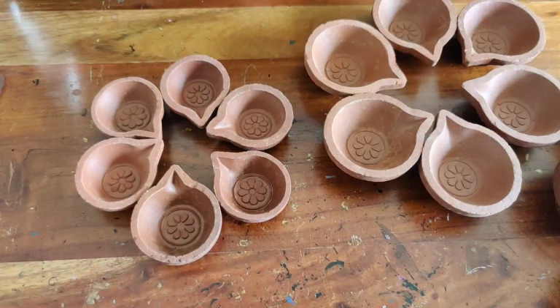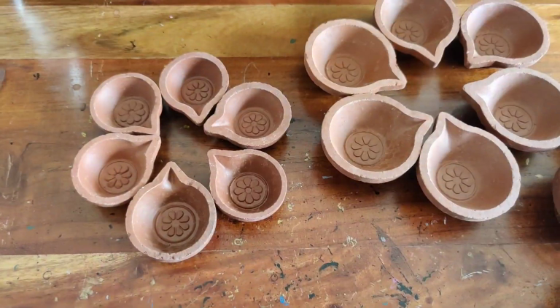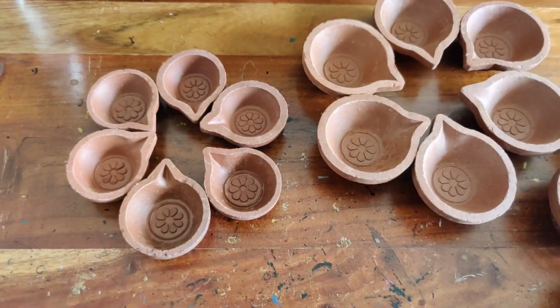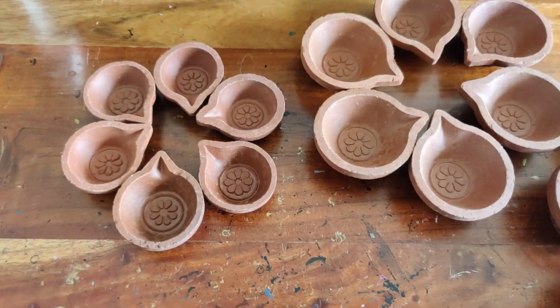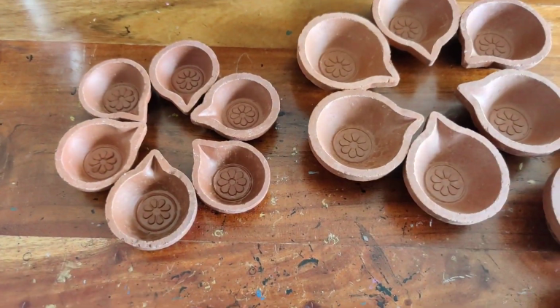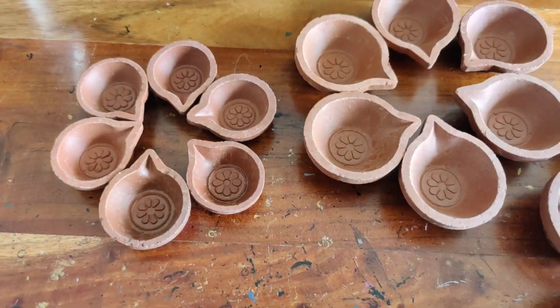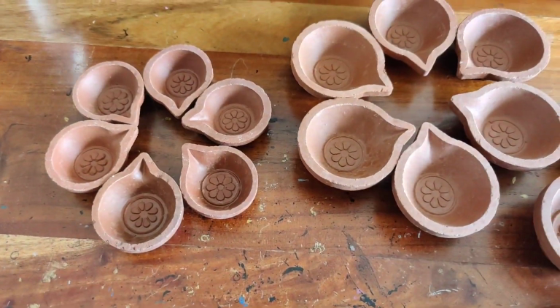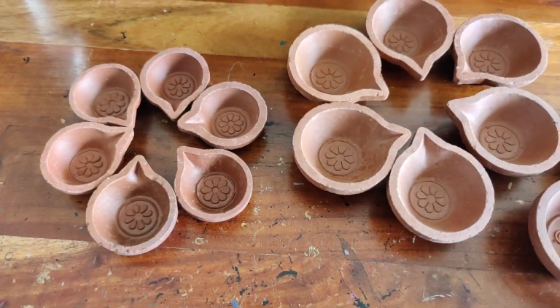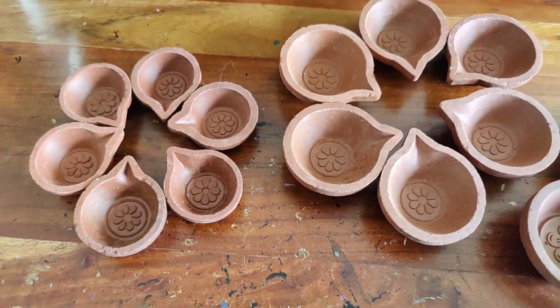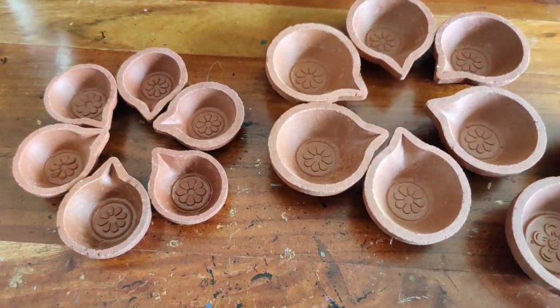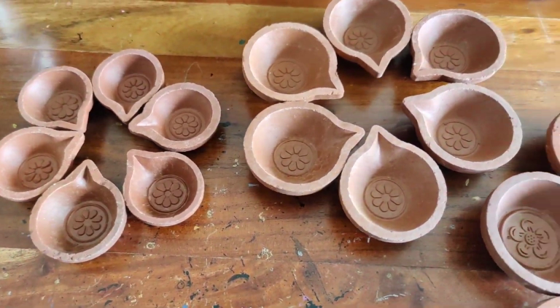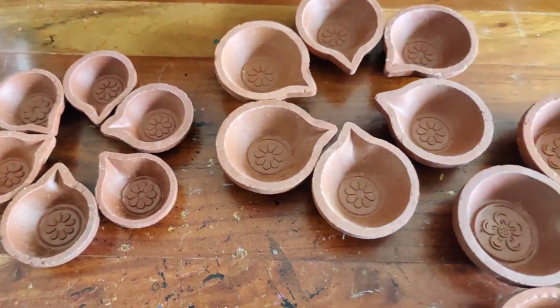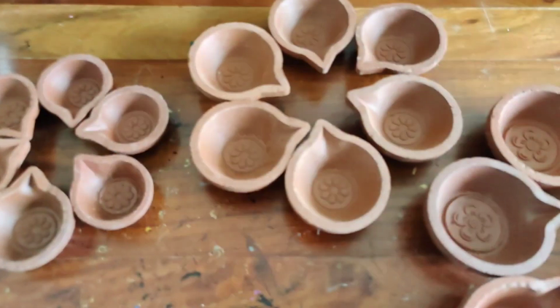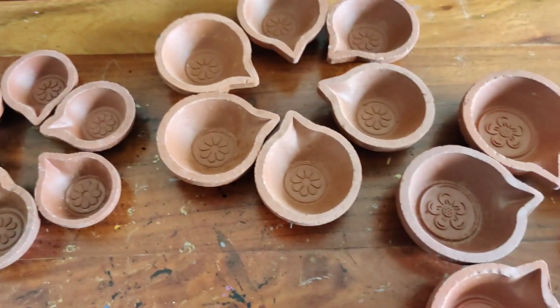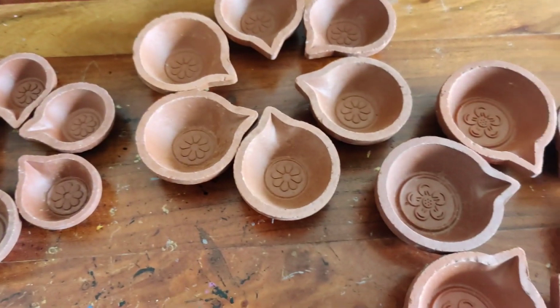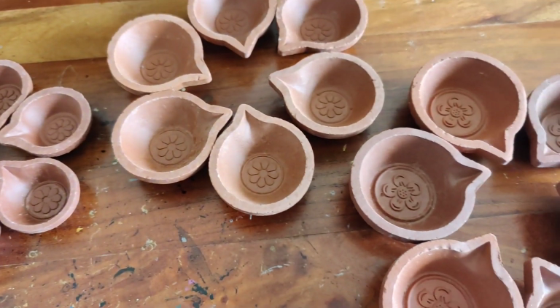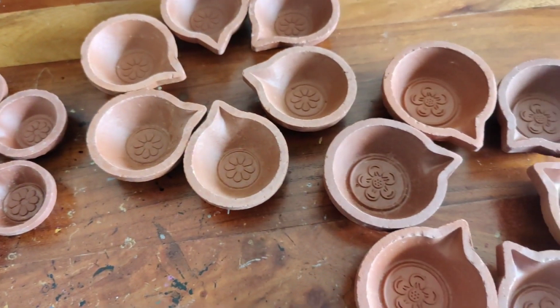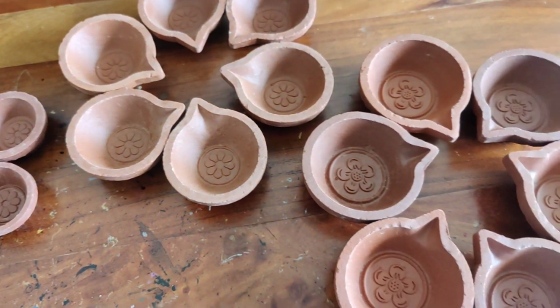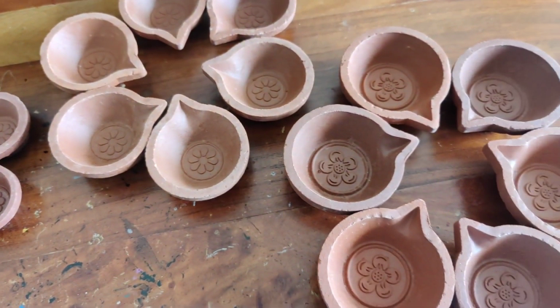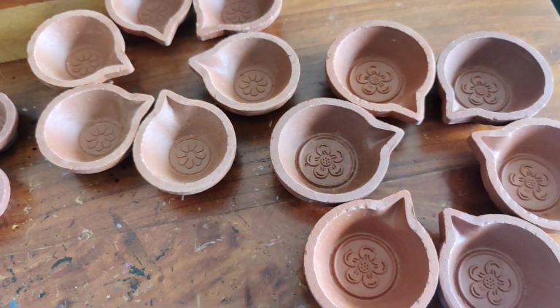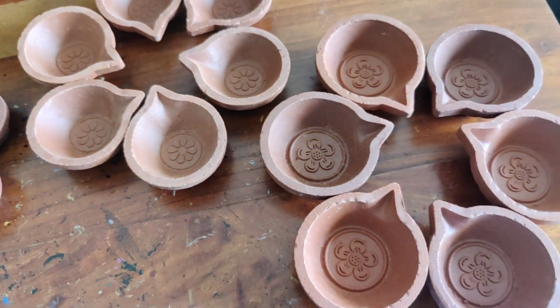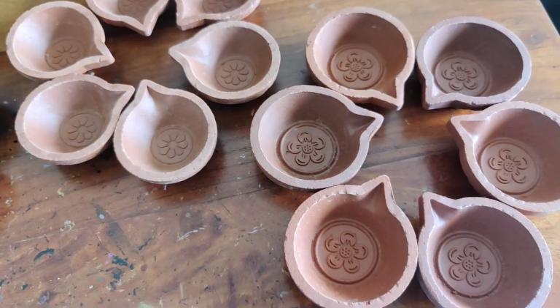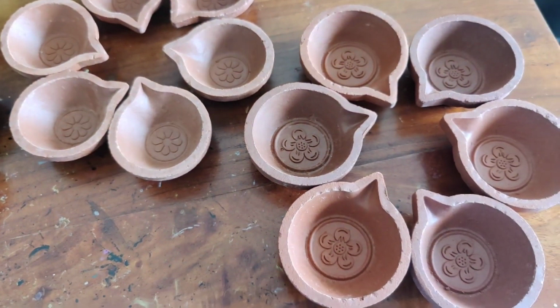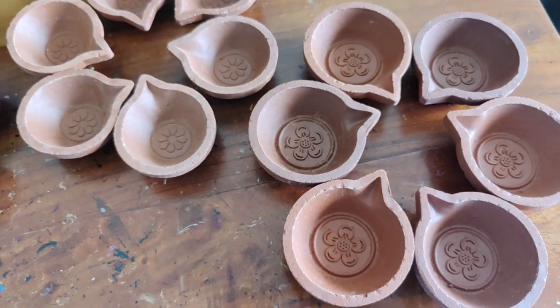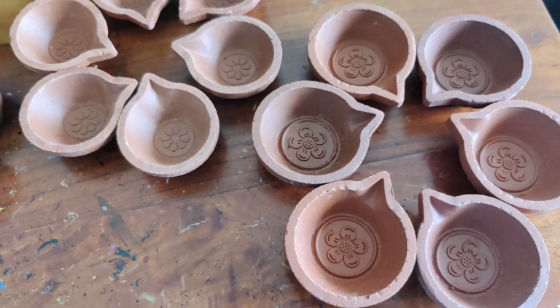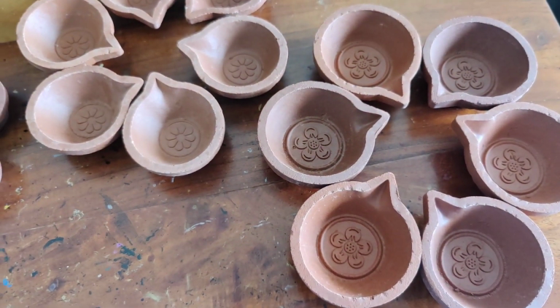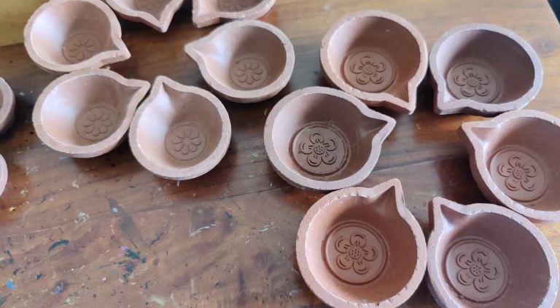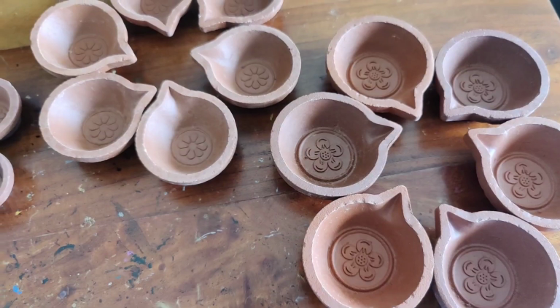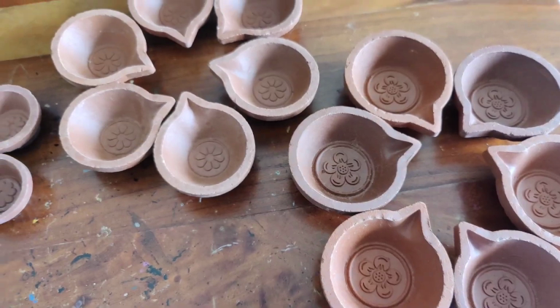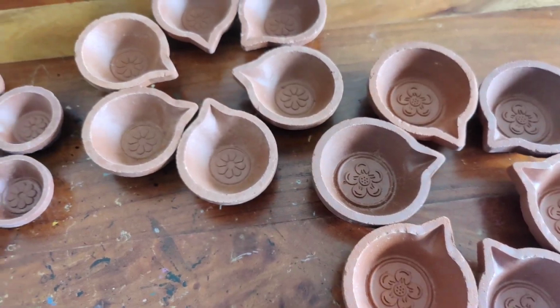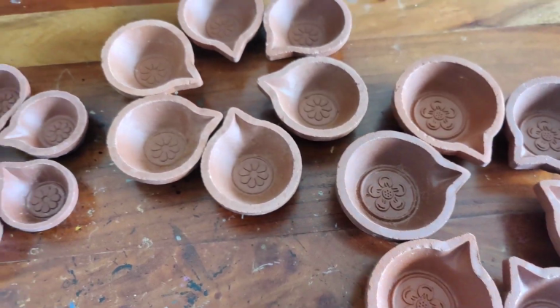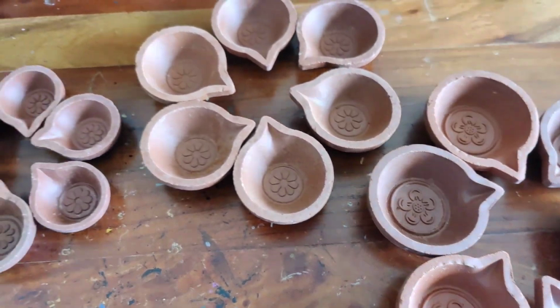So these are ready to be painted now. It is all nice and clean. Let's get started.